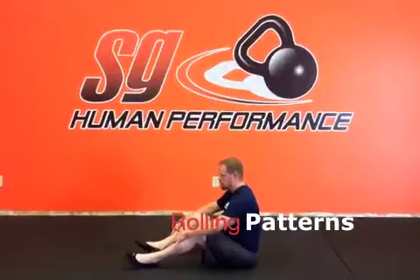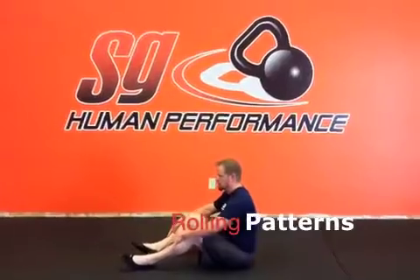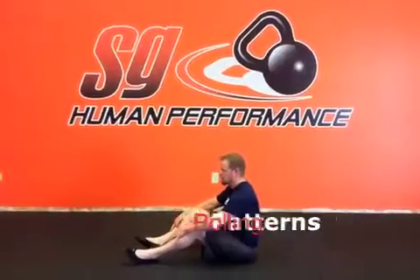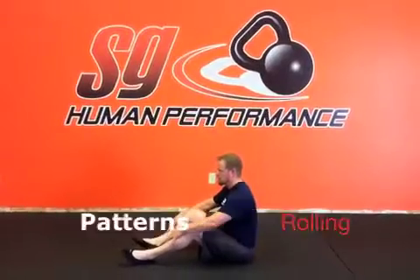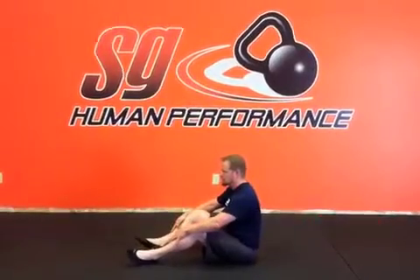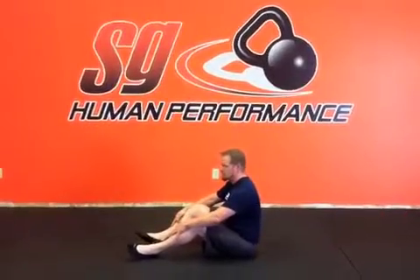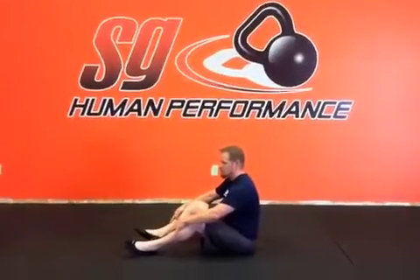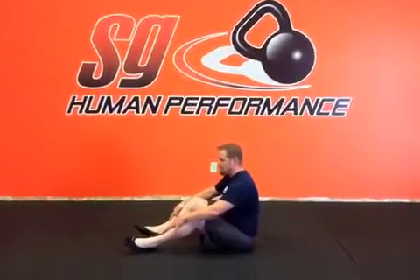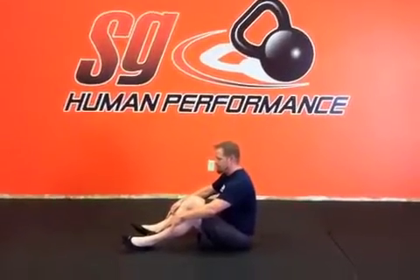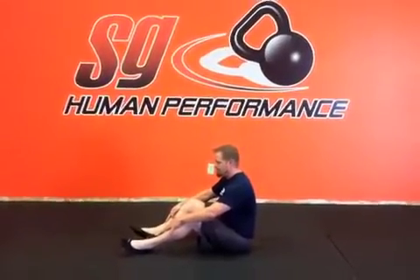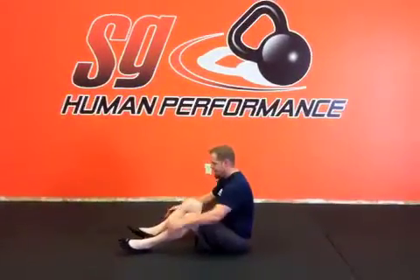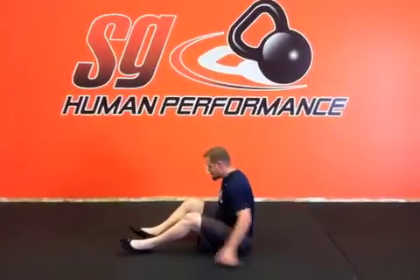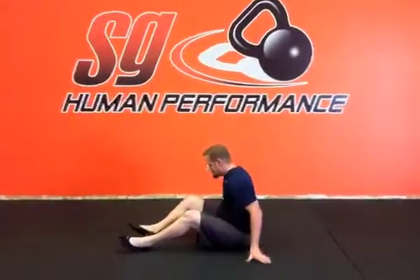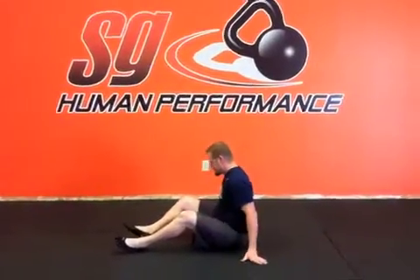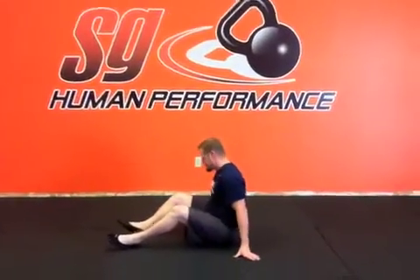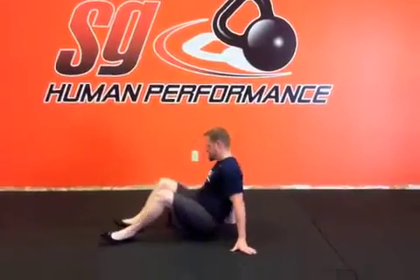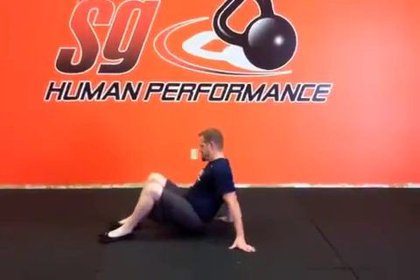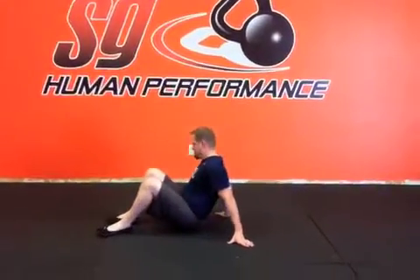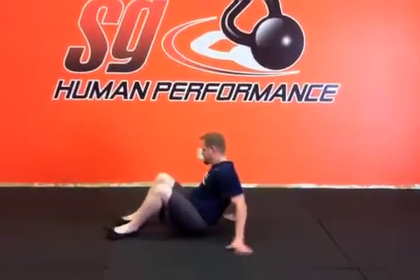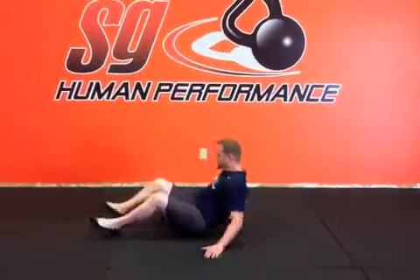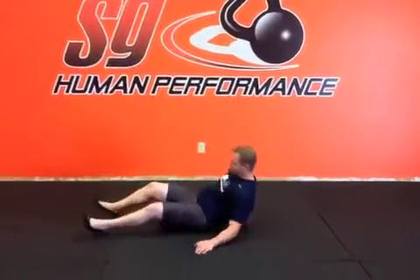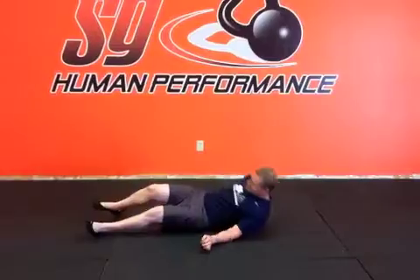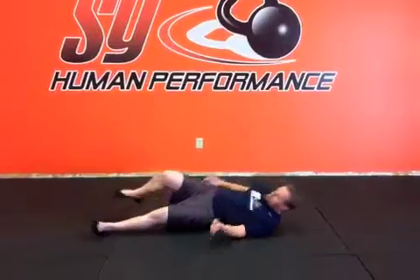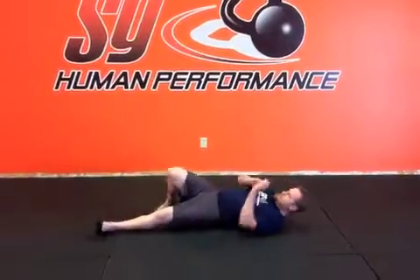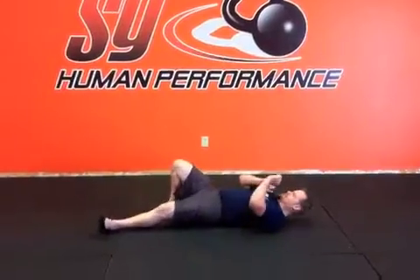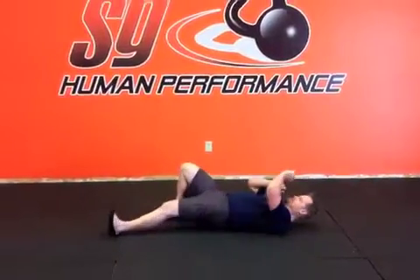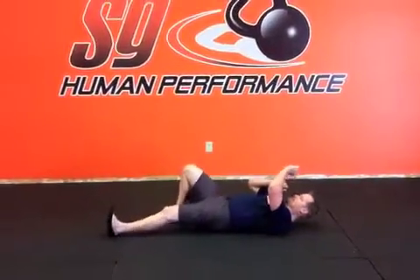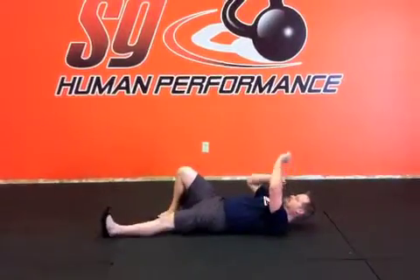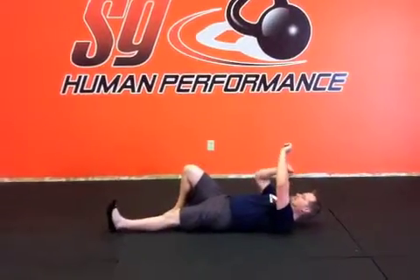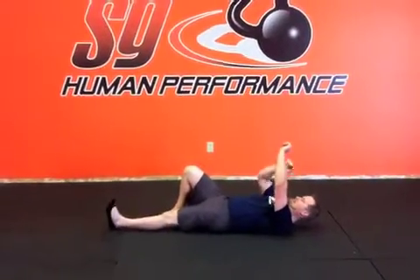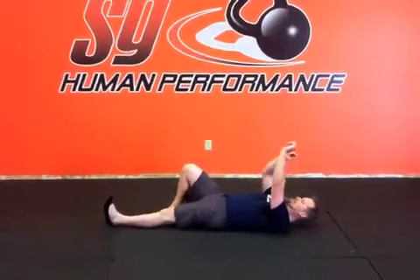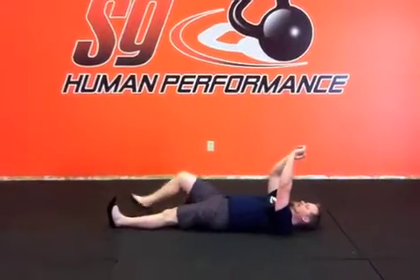What we're going to do here is the rolling patterns. We're going to start with the lower body and then move to the upper body. This is good for people with the rotary stability issue.